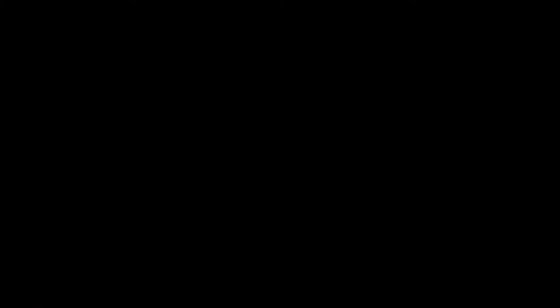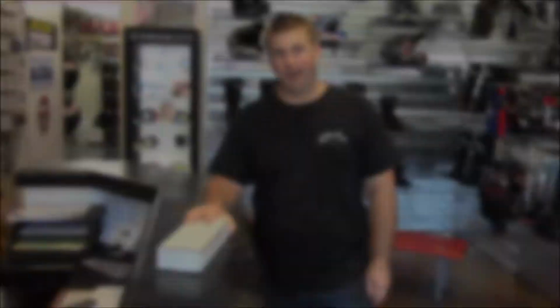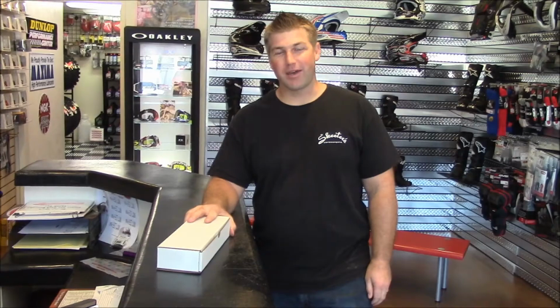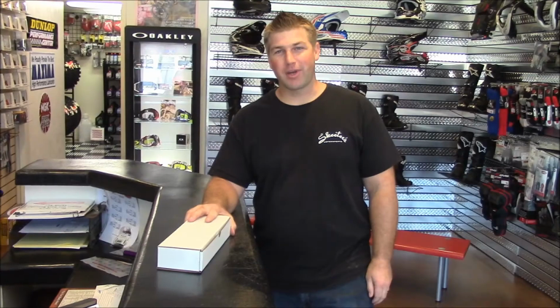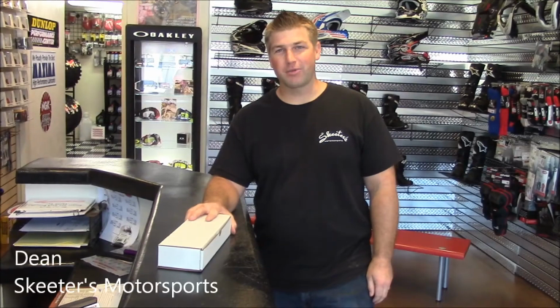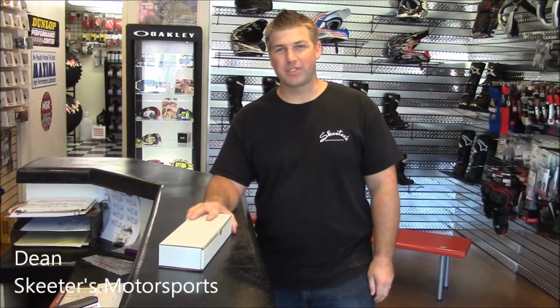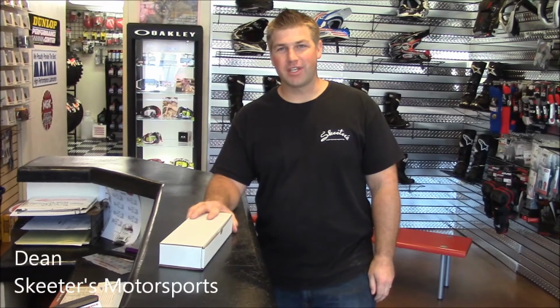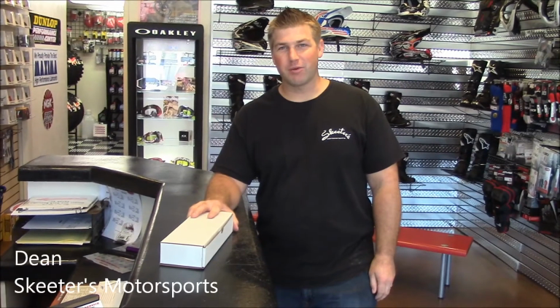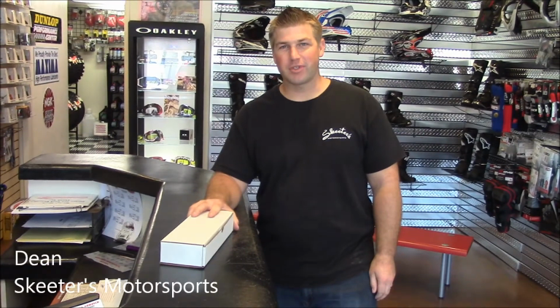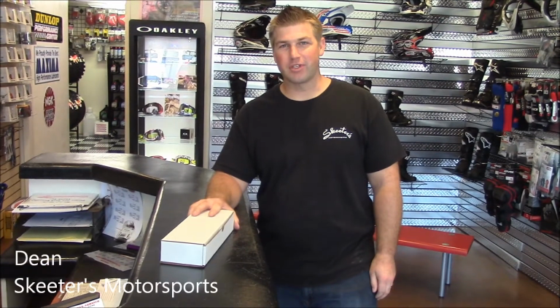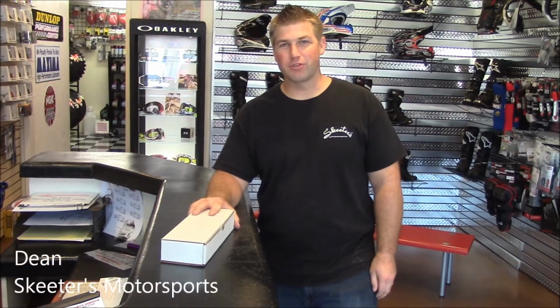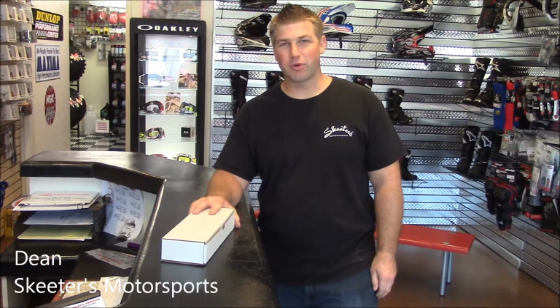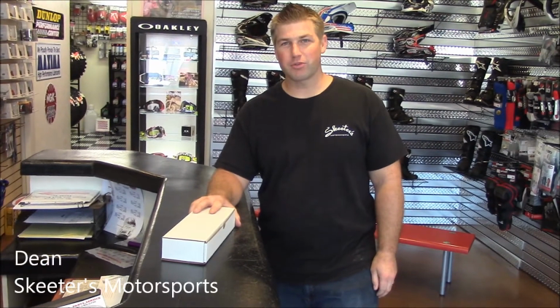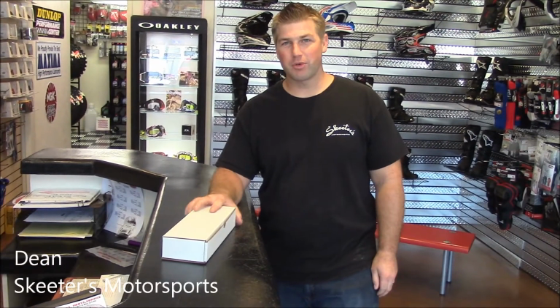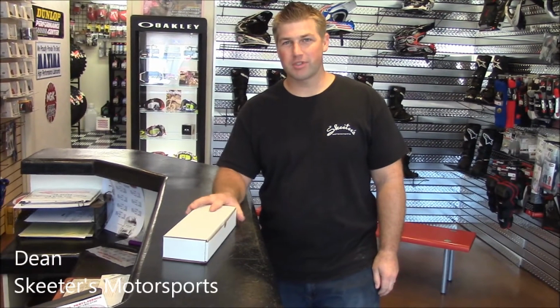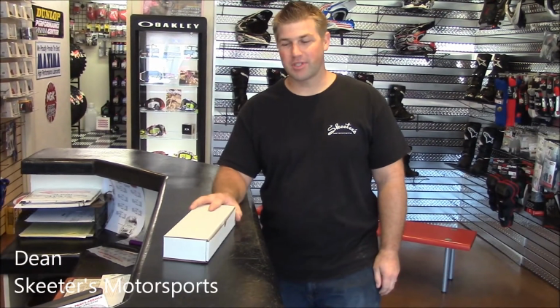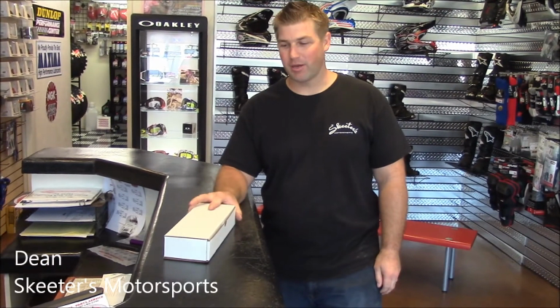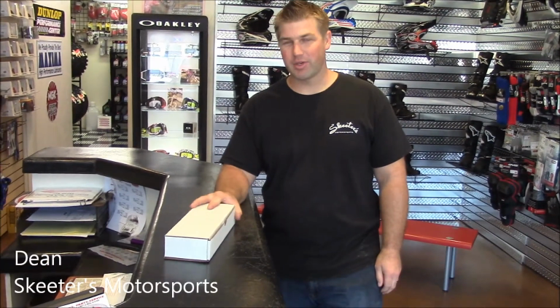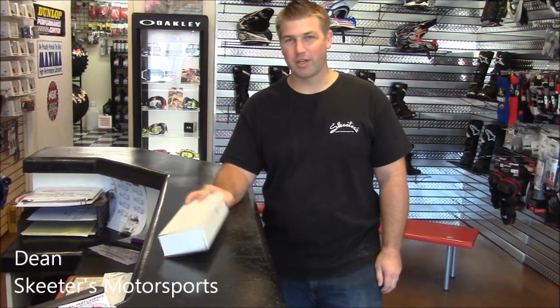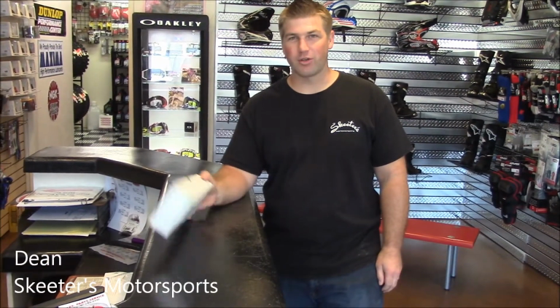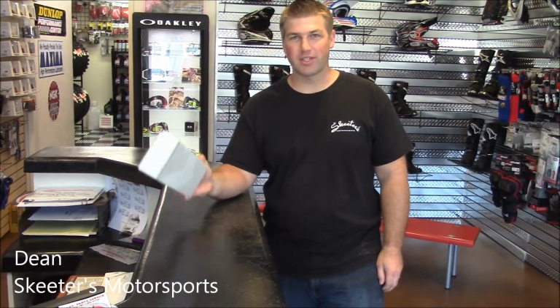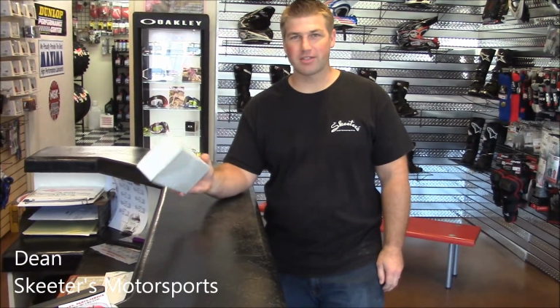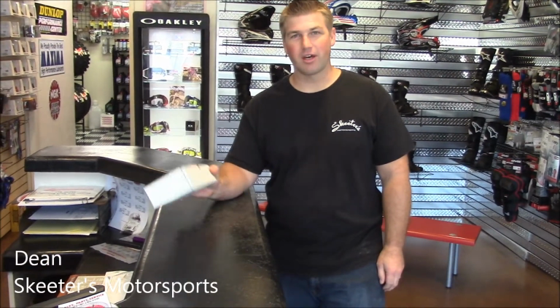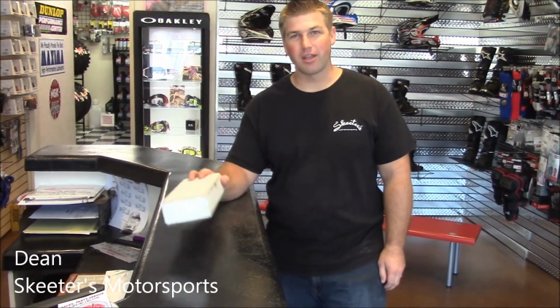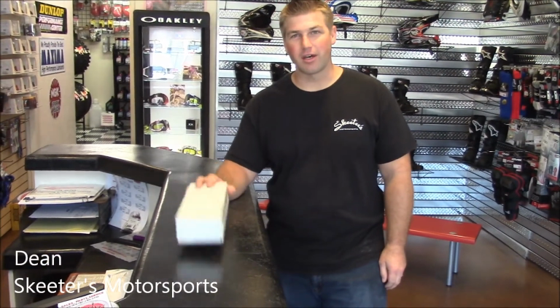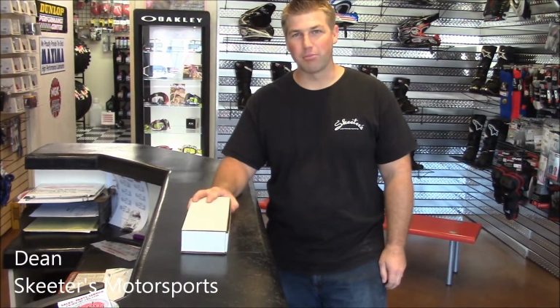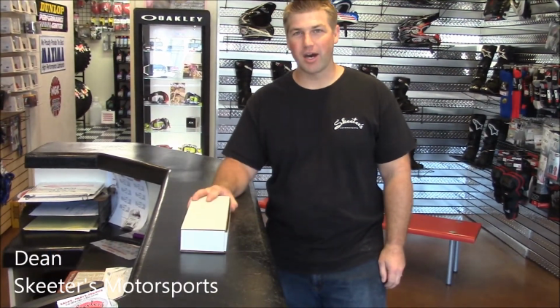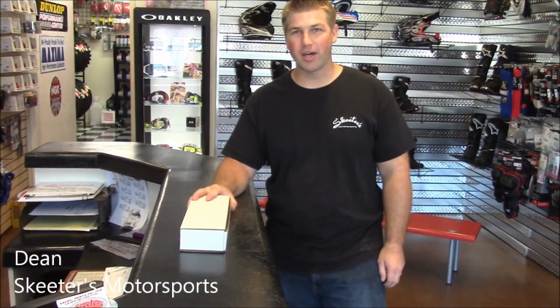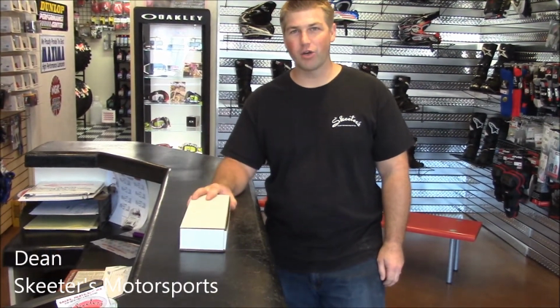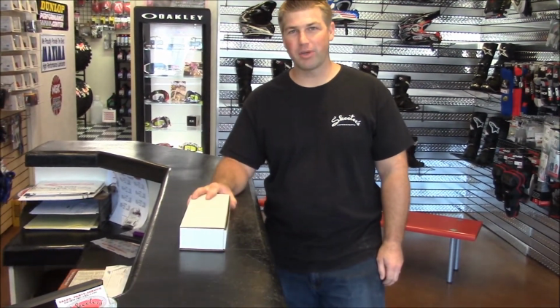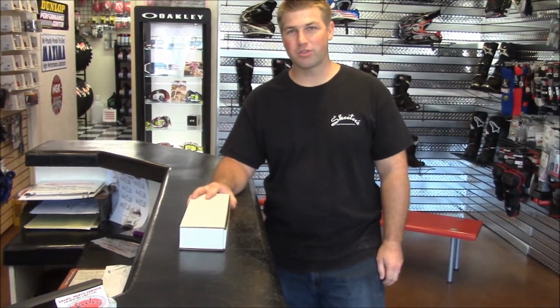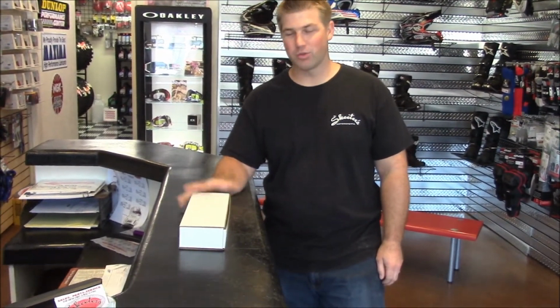Hi, my name is Dean. I'm with Skeeters Motorsports. Today we're going to do a test on the Baja no-pinch tool.